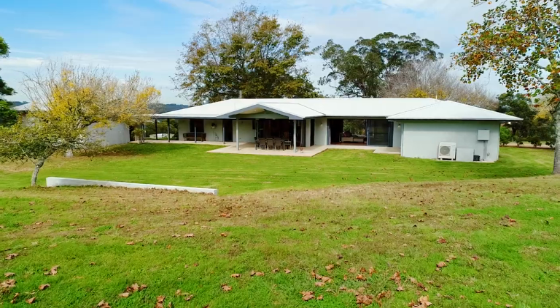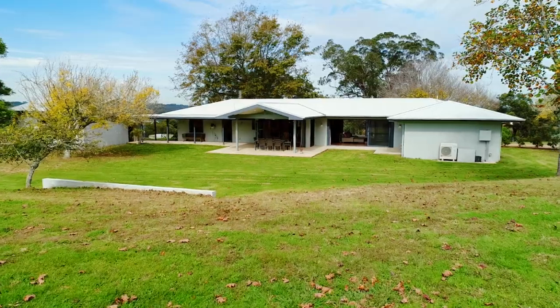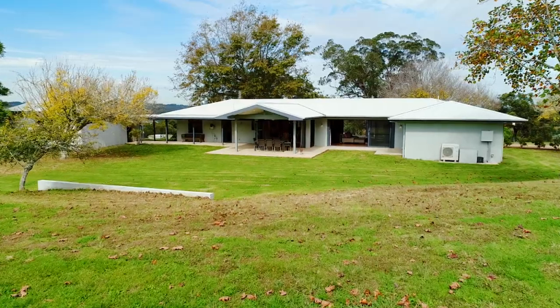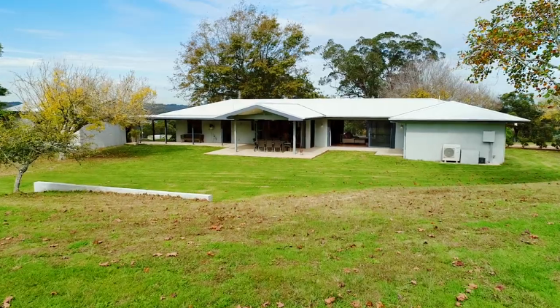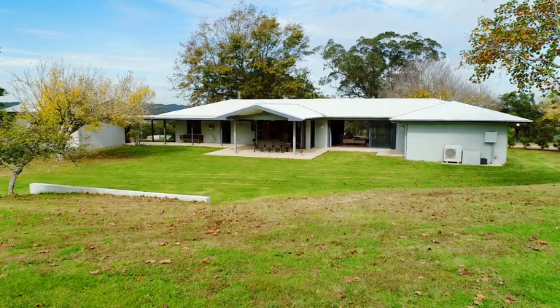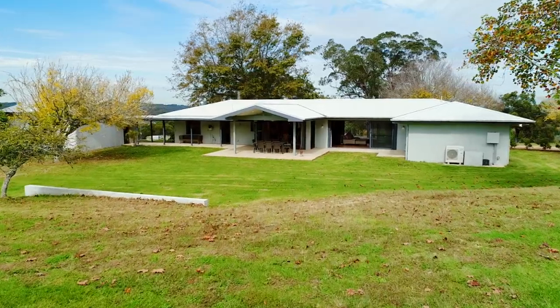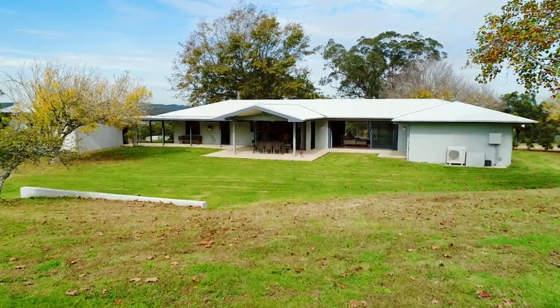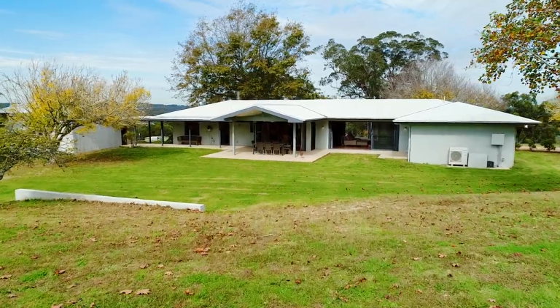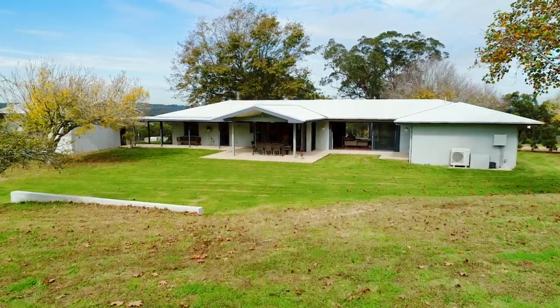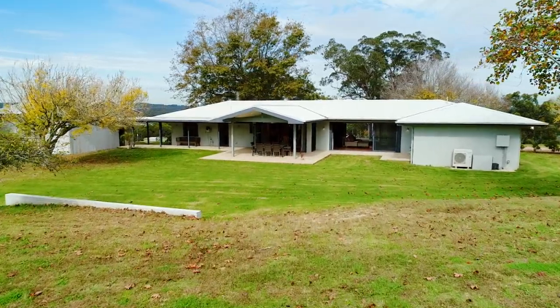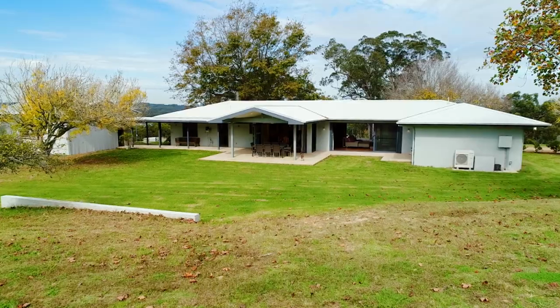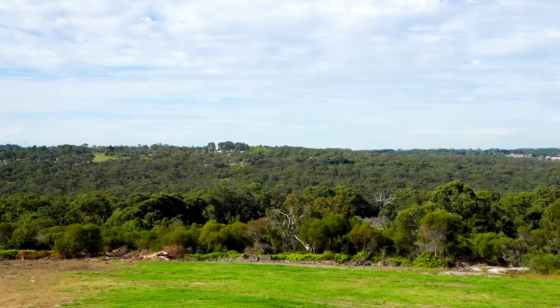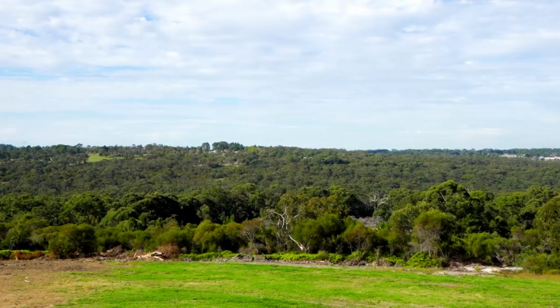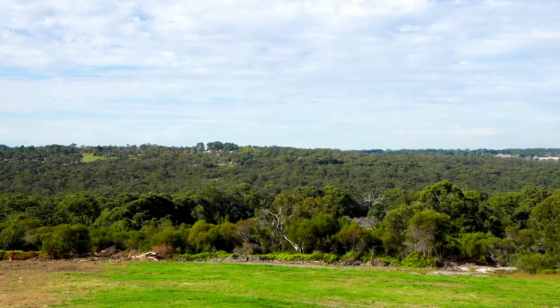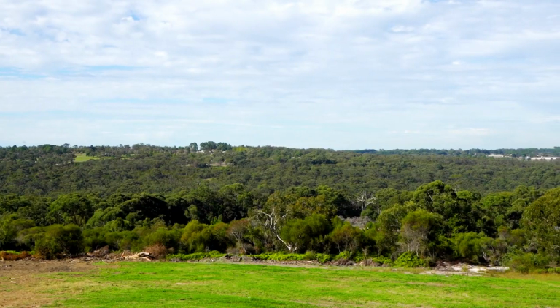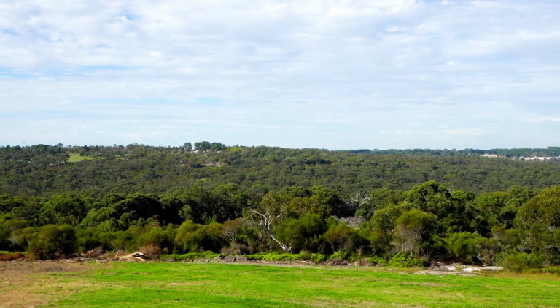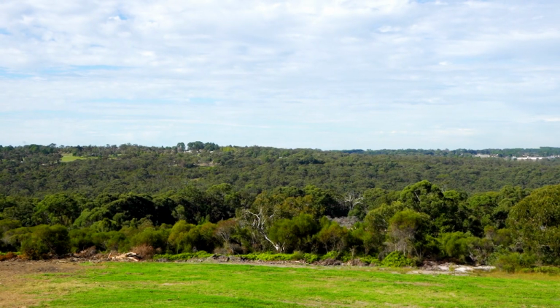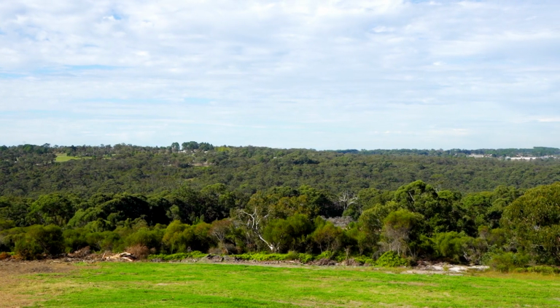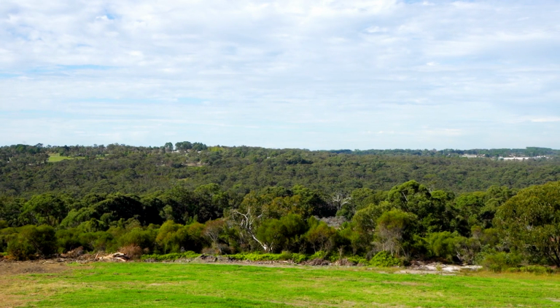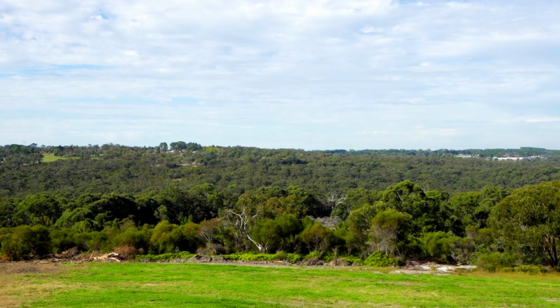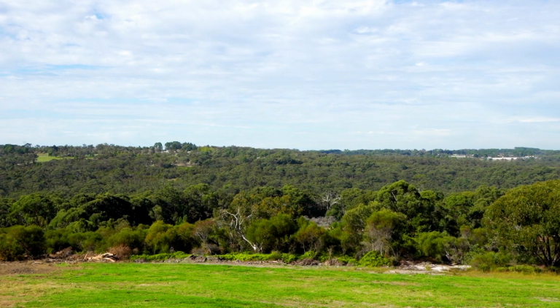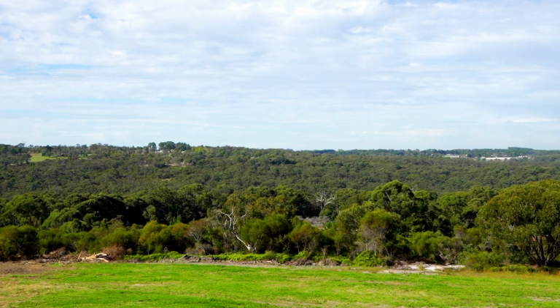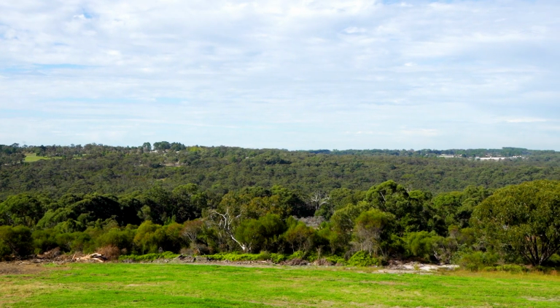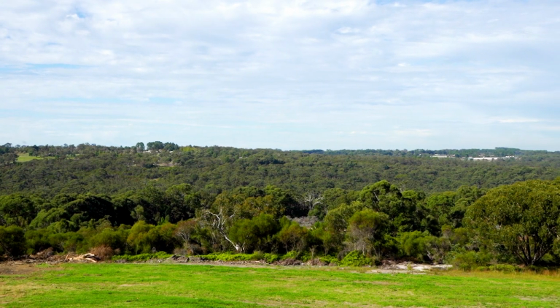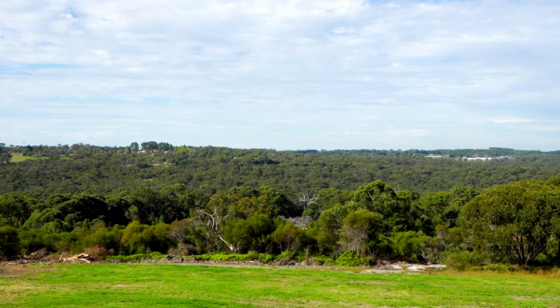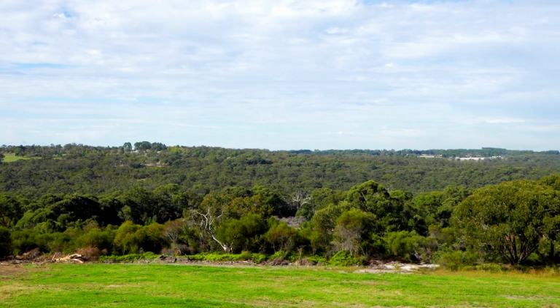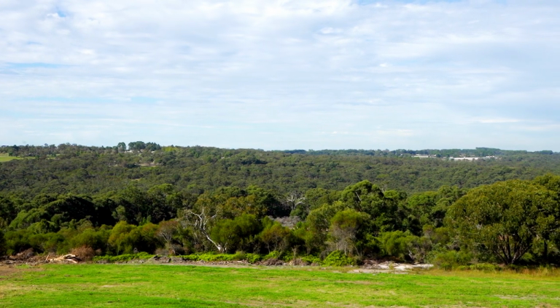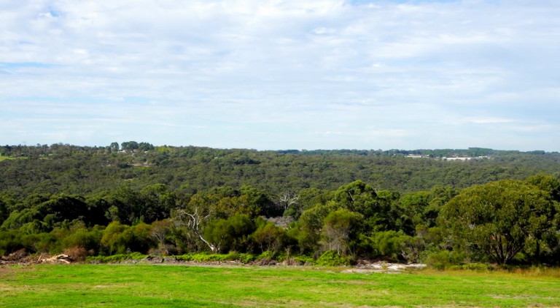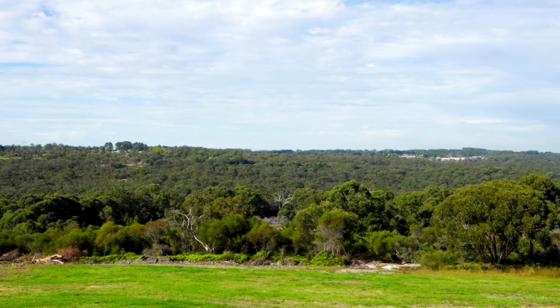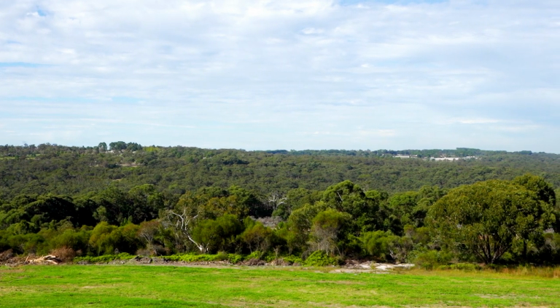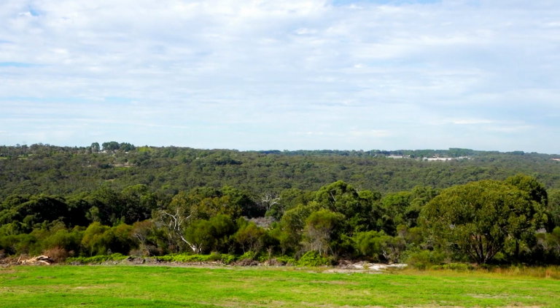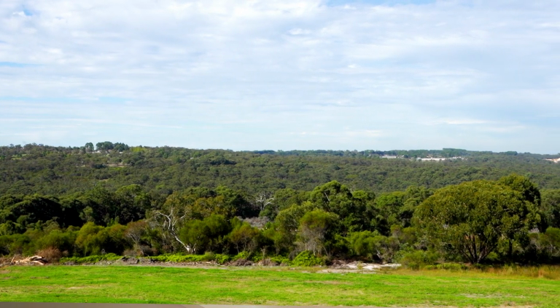It's a high quality build that enjoys majestic 270 degree views over the sweeping landscapes as far as the eye can see.